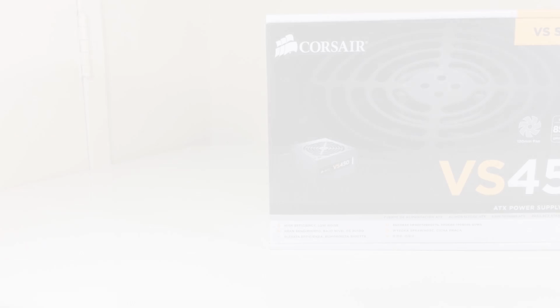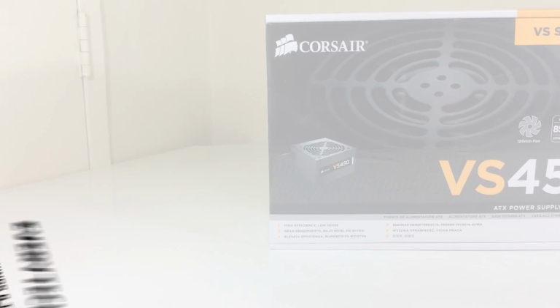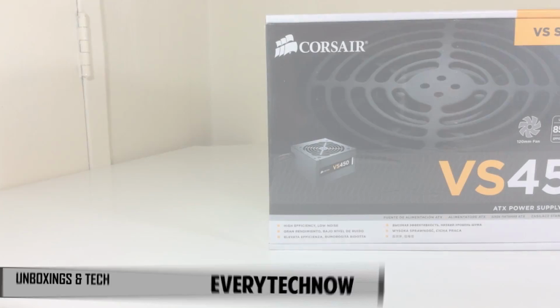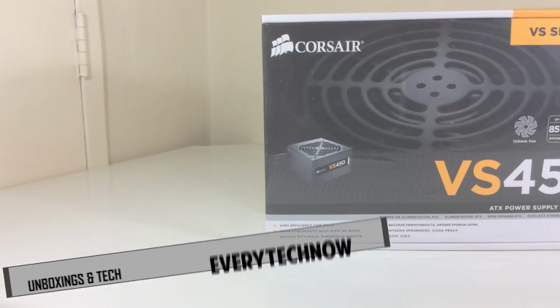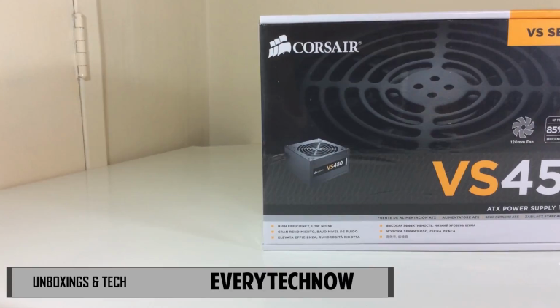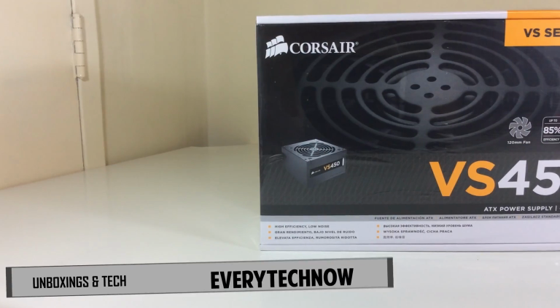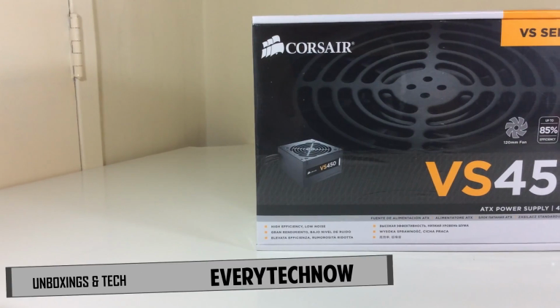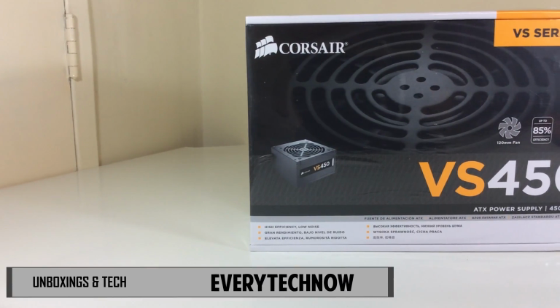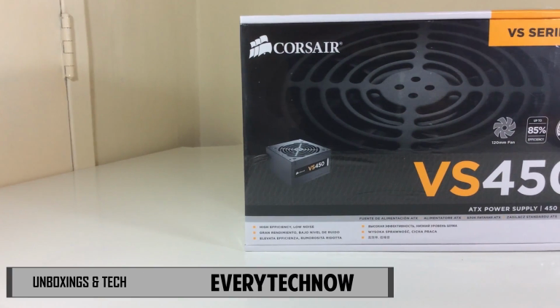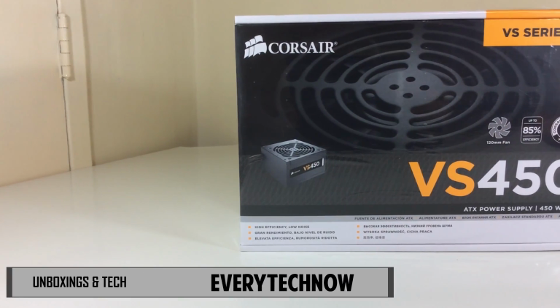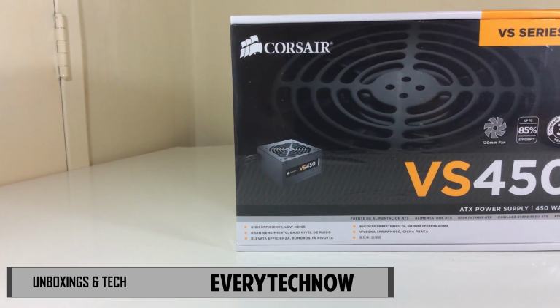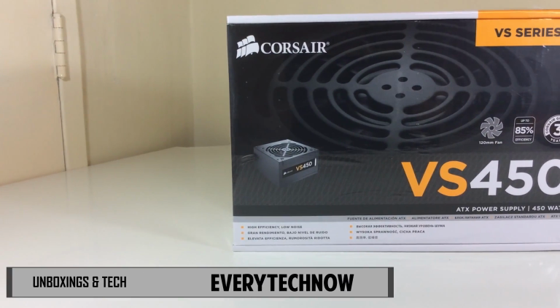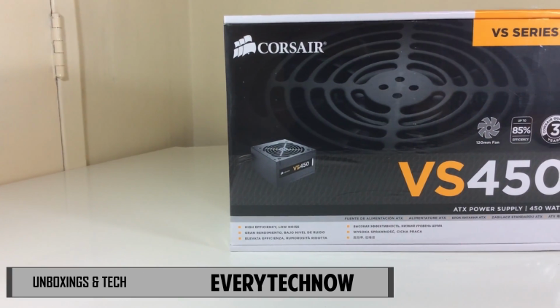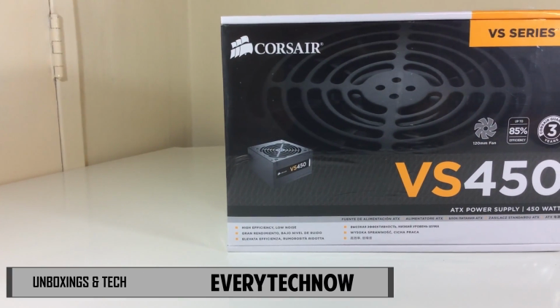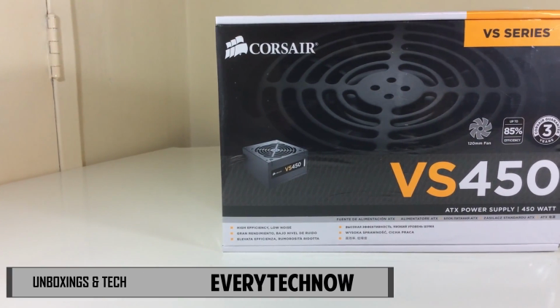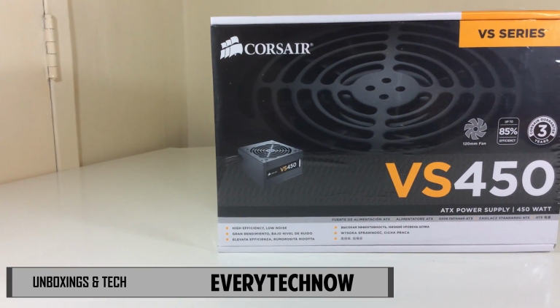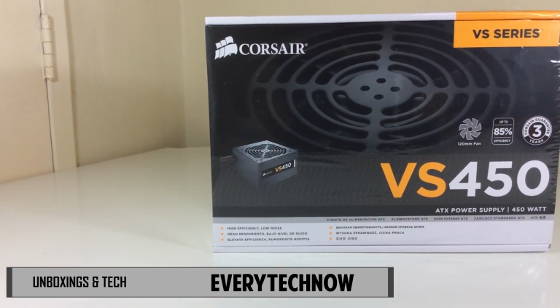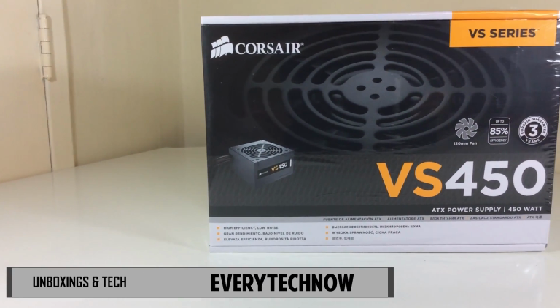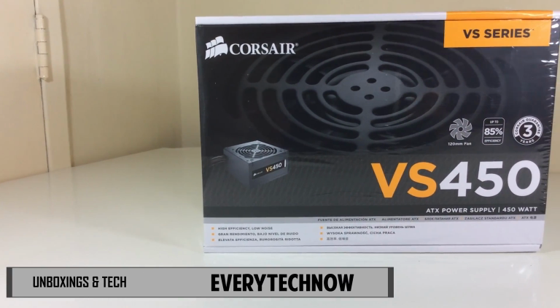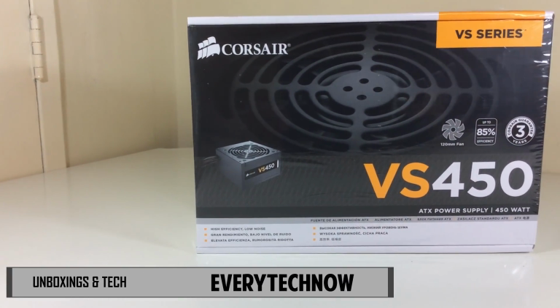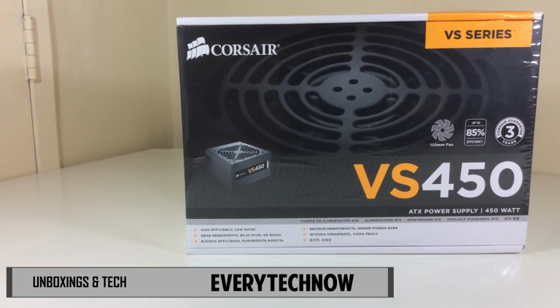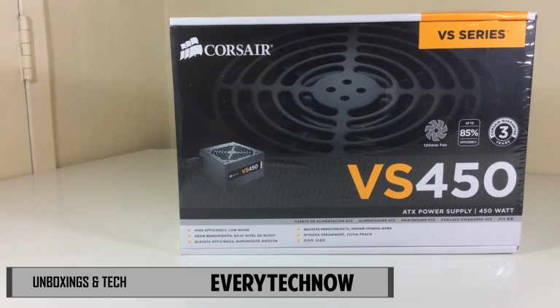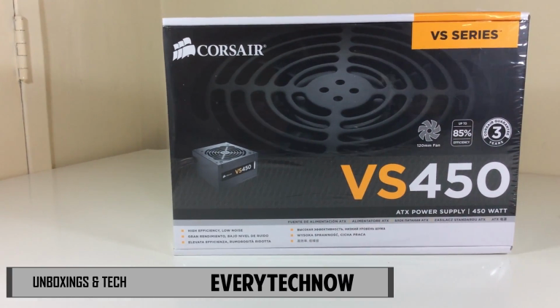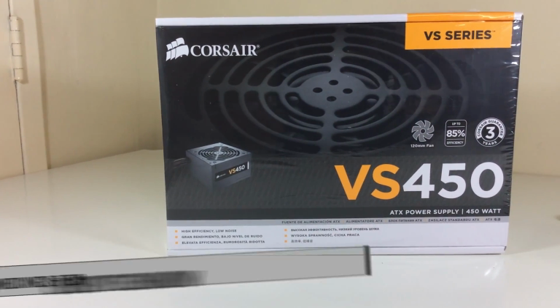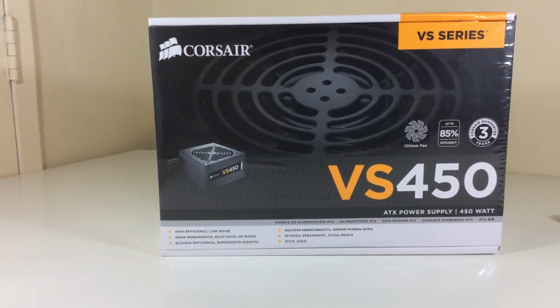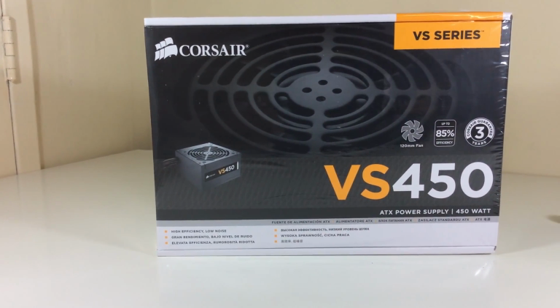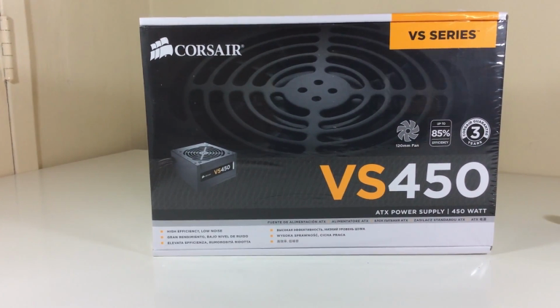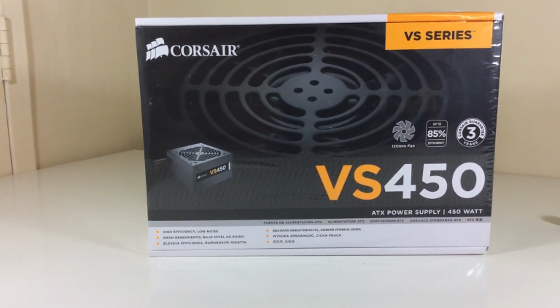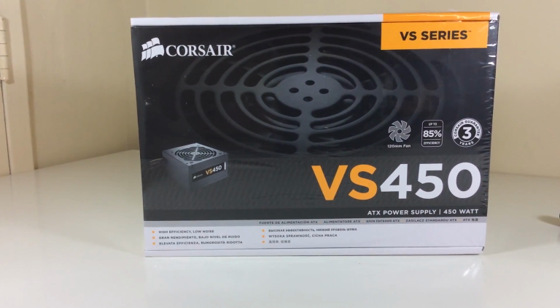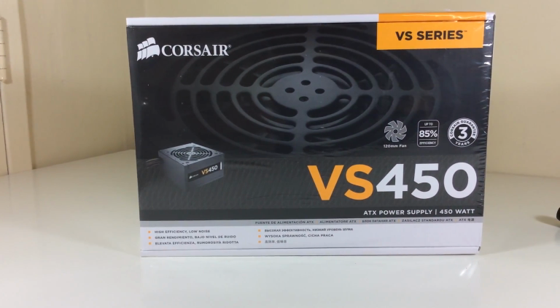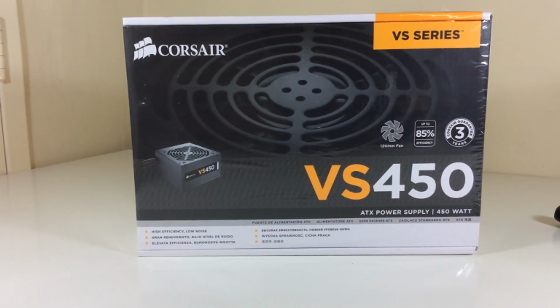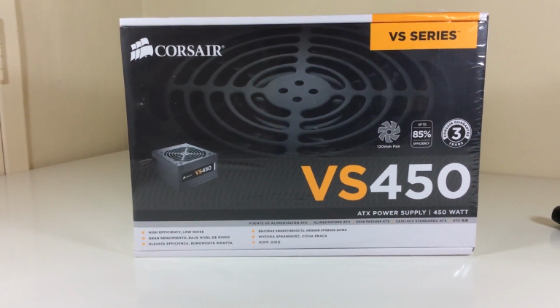What's up guys, today I have an unboxing and review of the Corsair VS450 power supply.